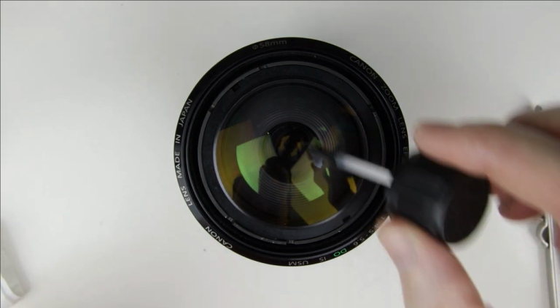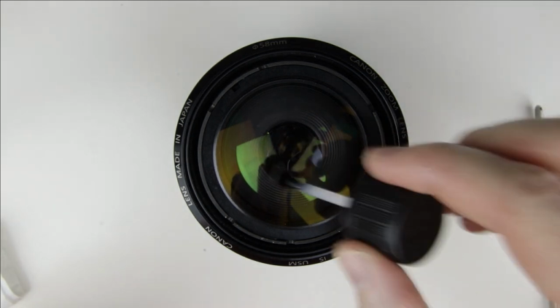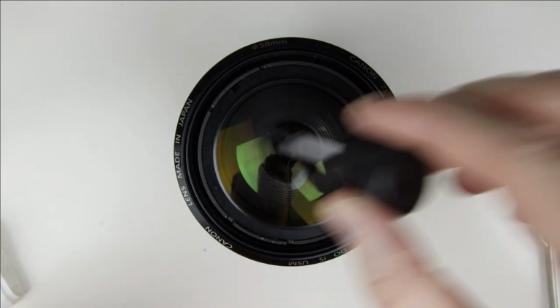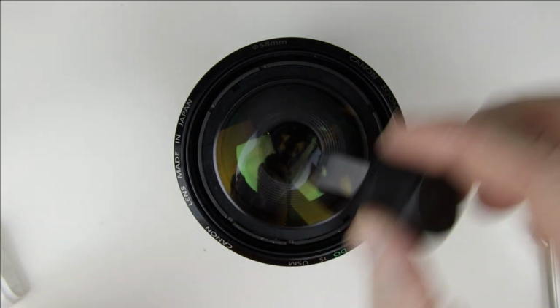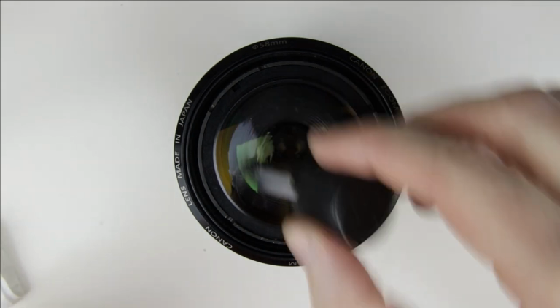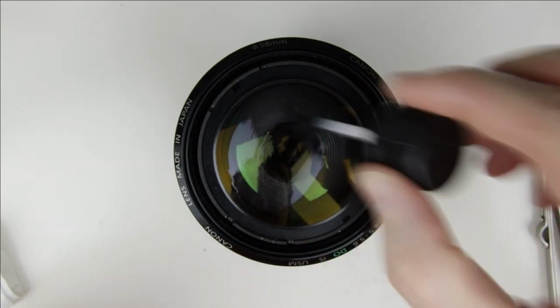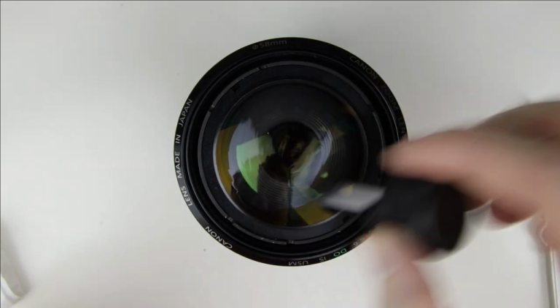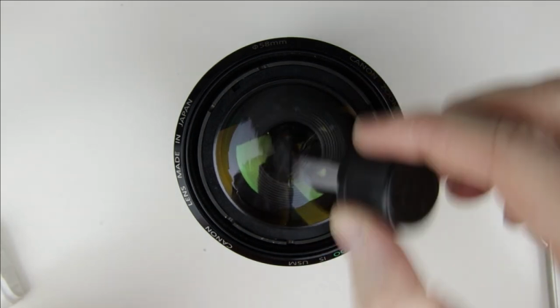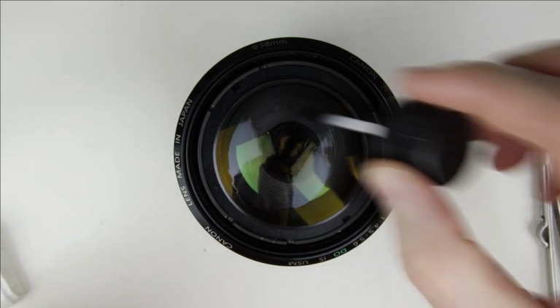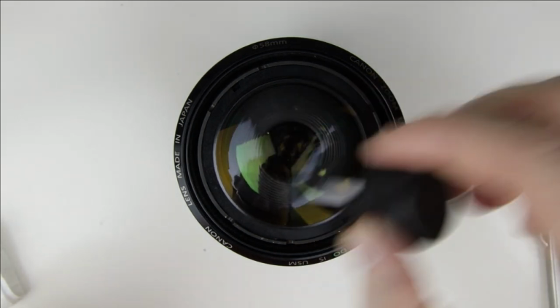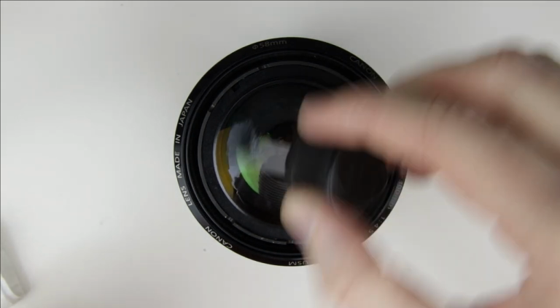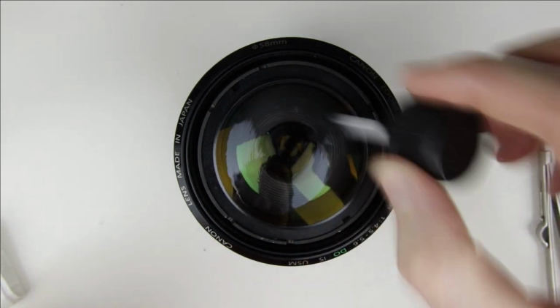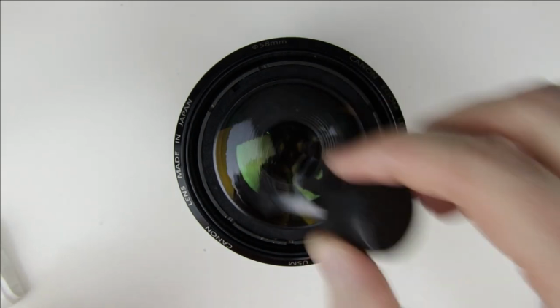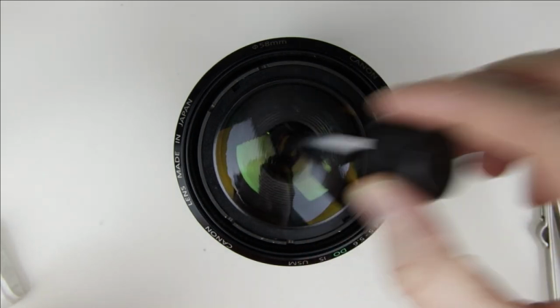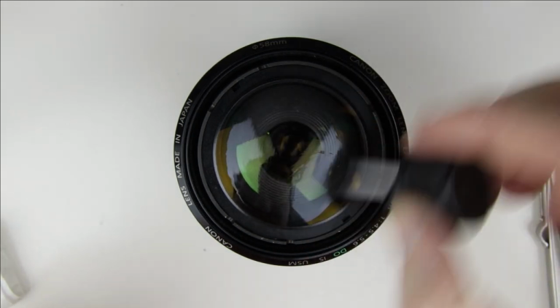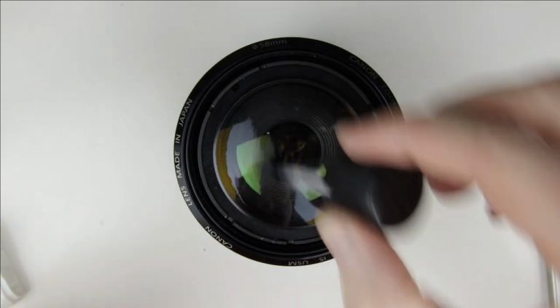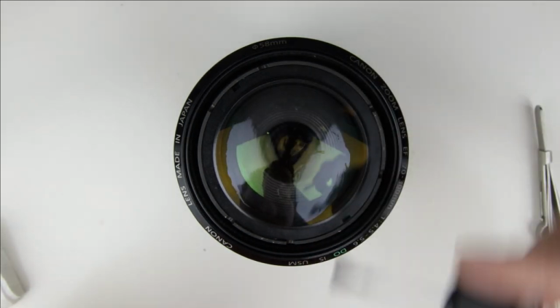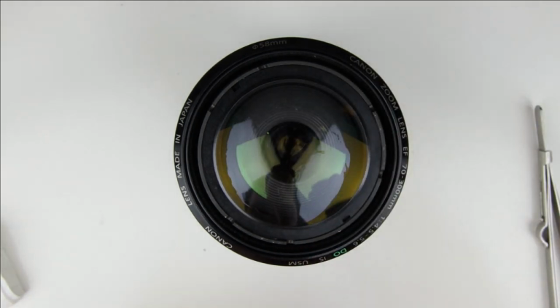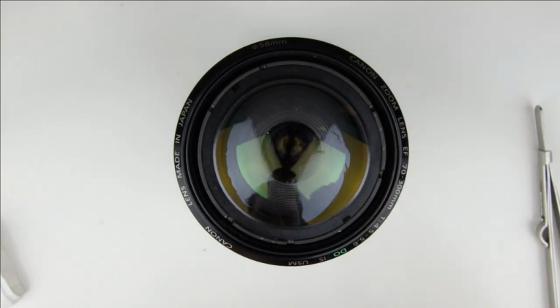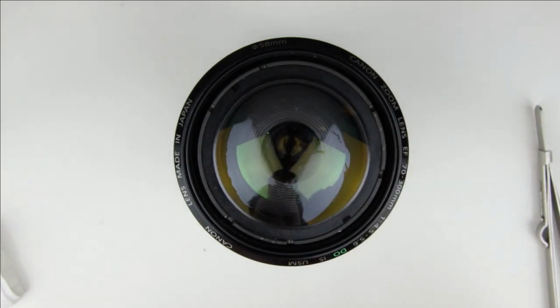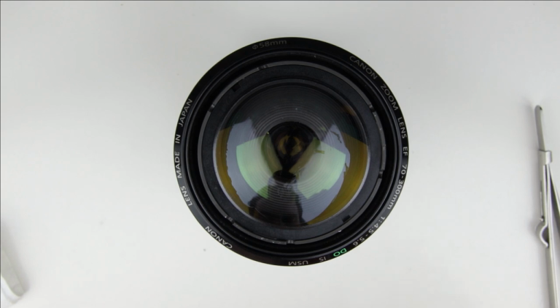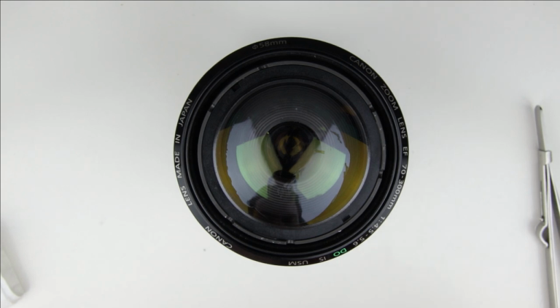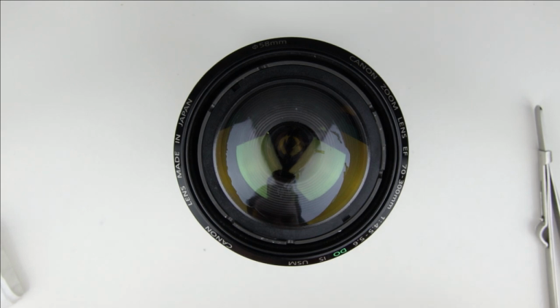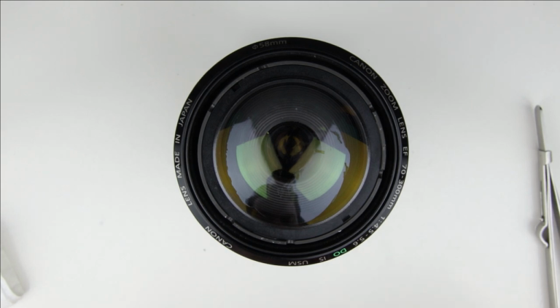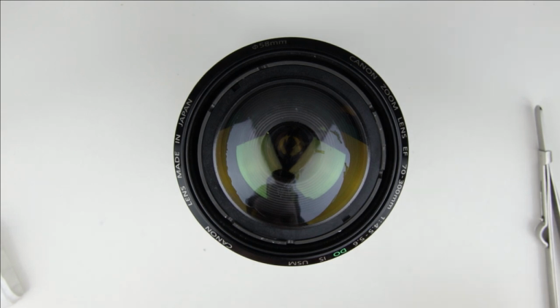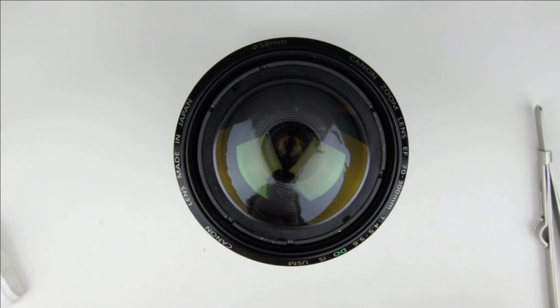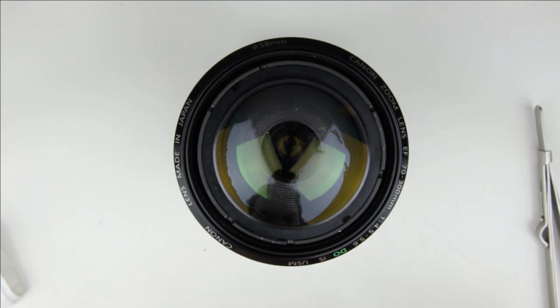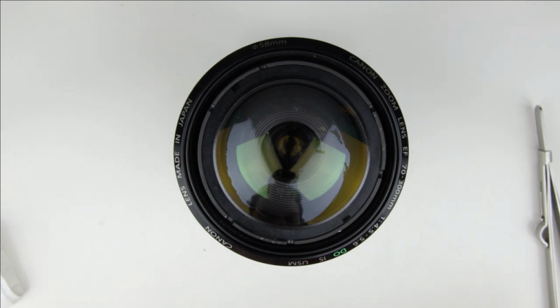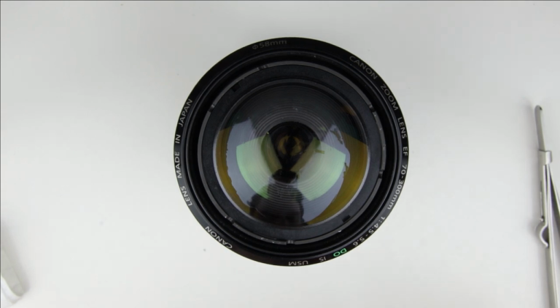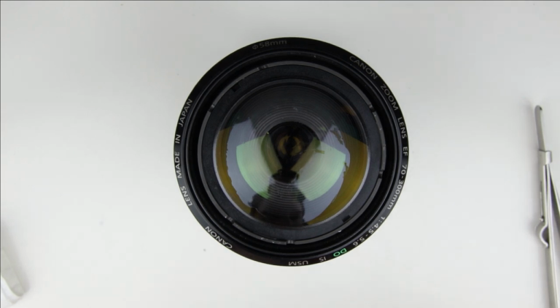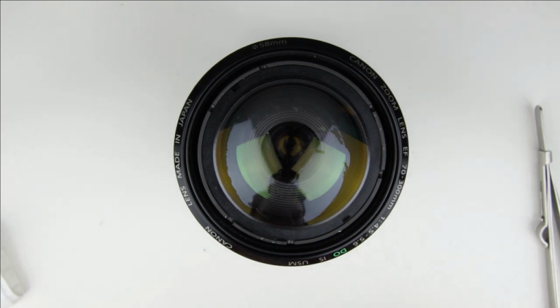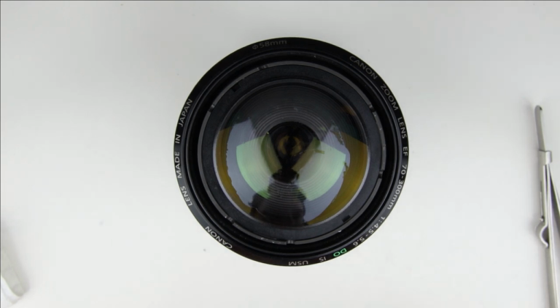Use lens cleaning fluid and microfiber cloth to clean the surface of the front lens element.